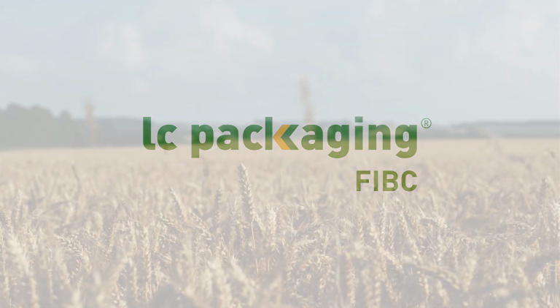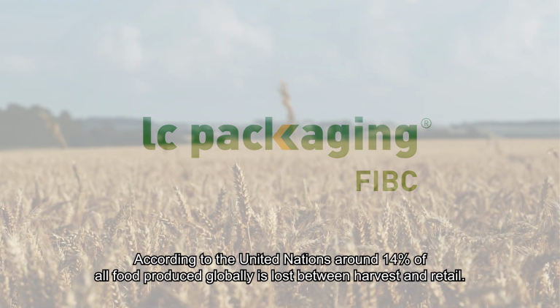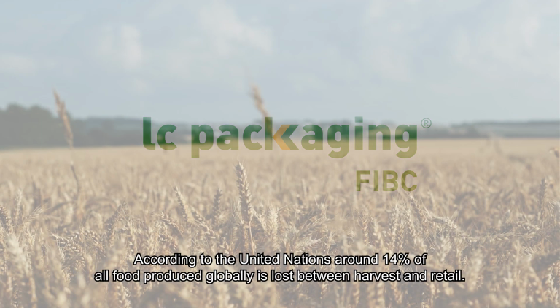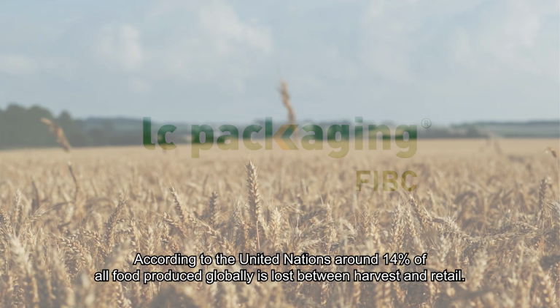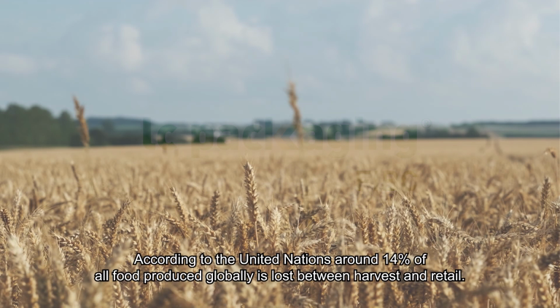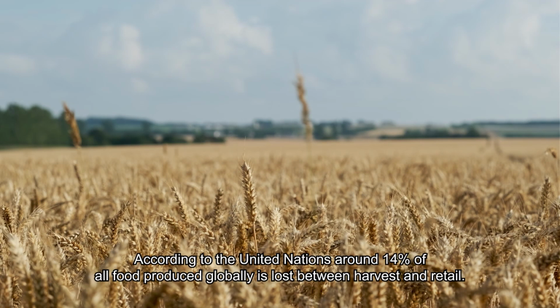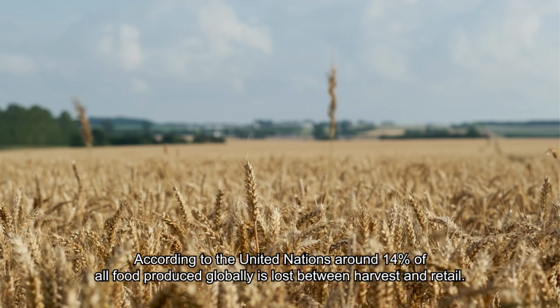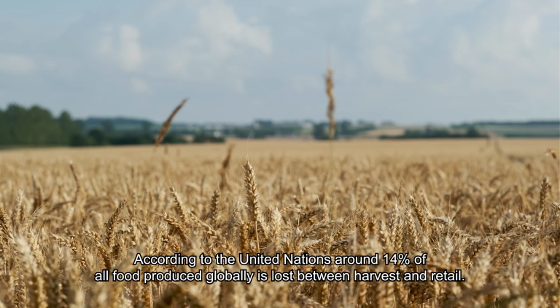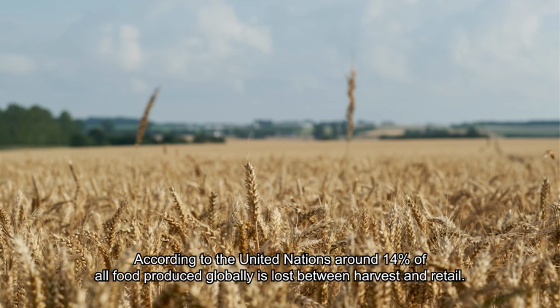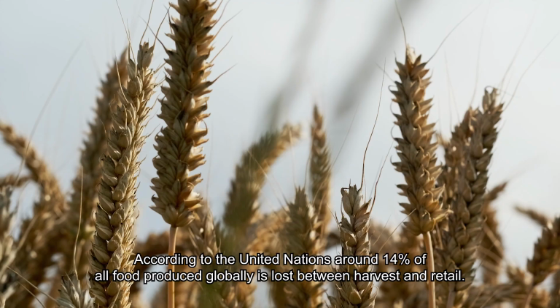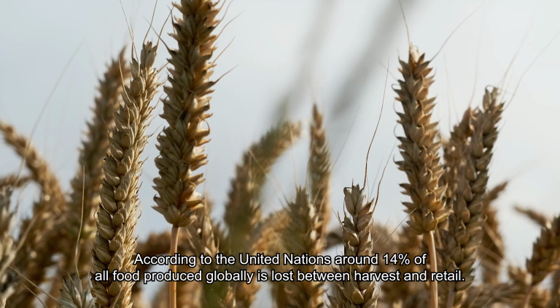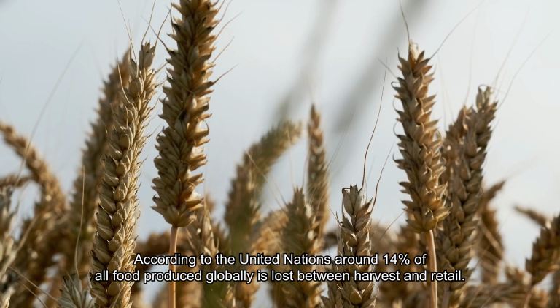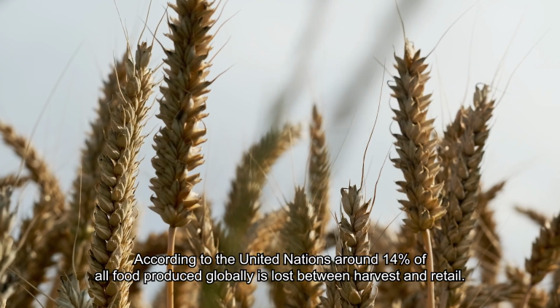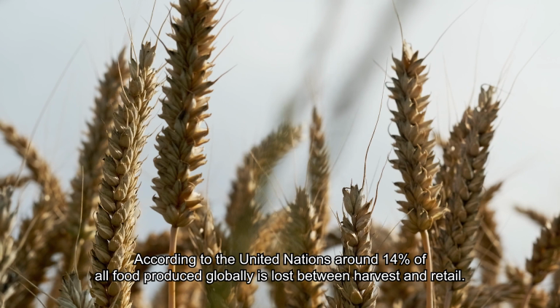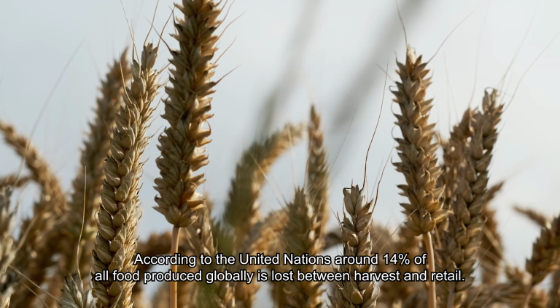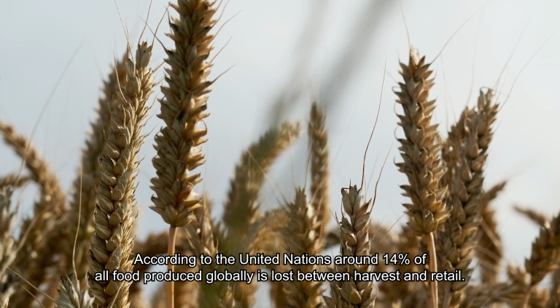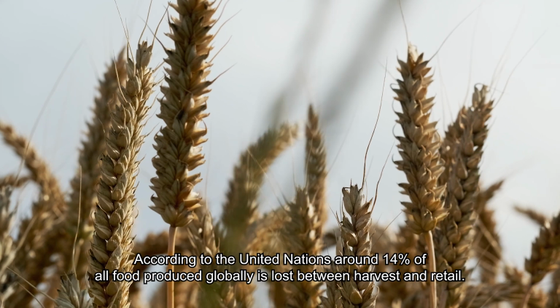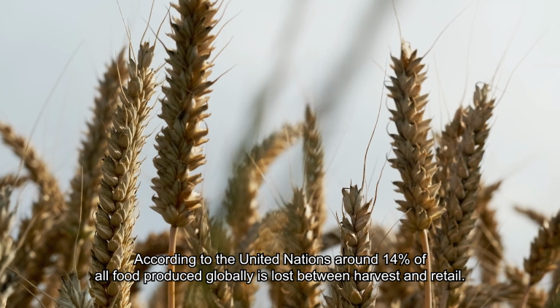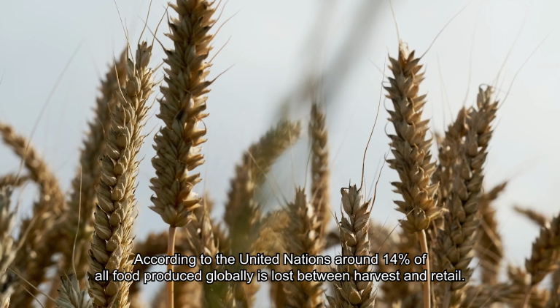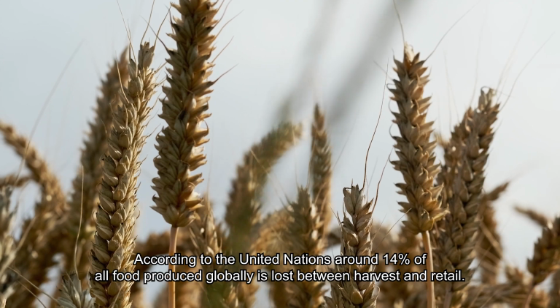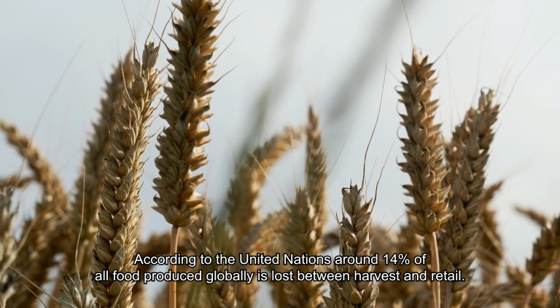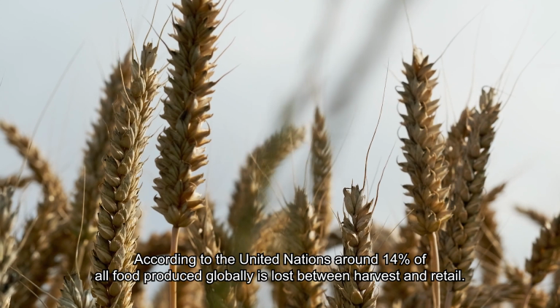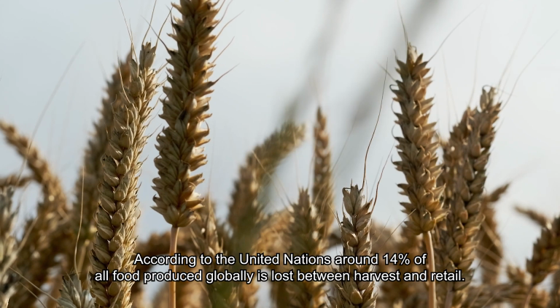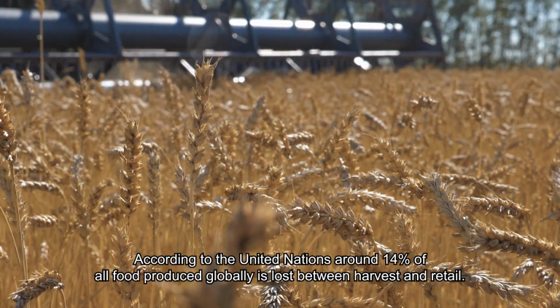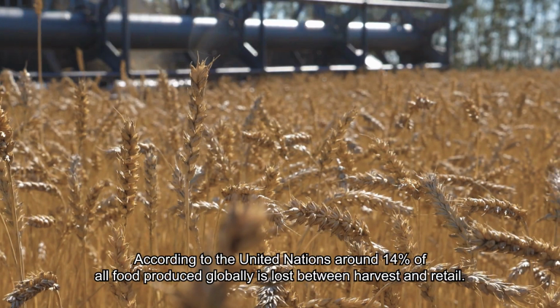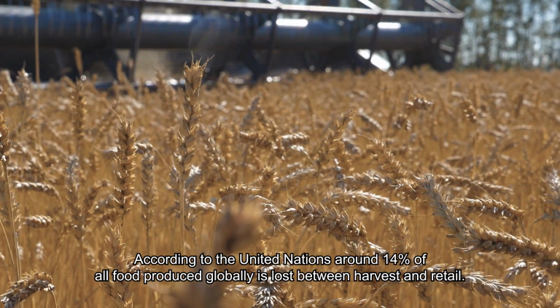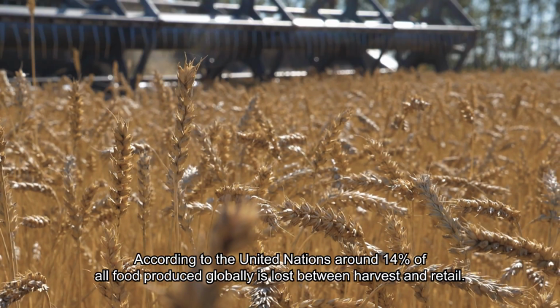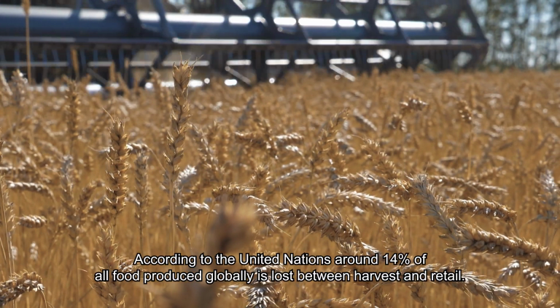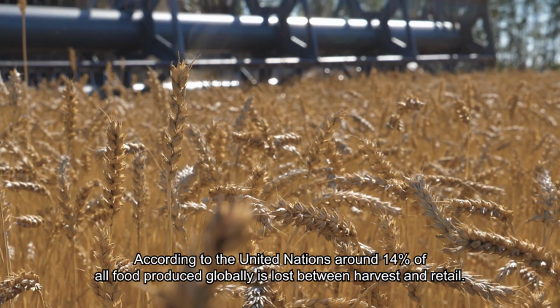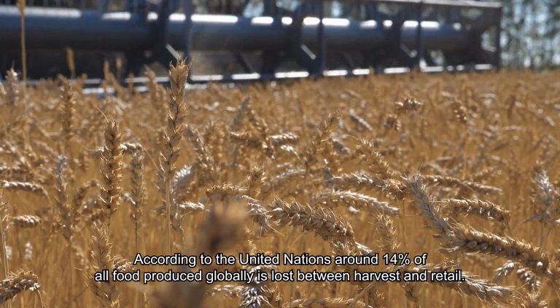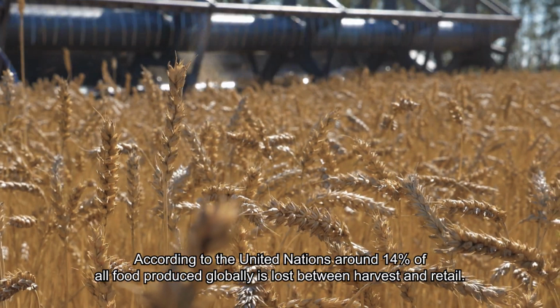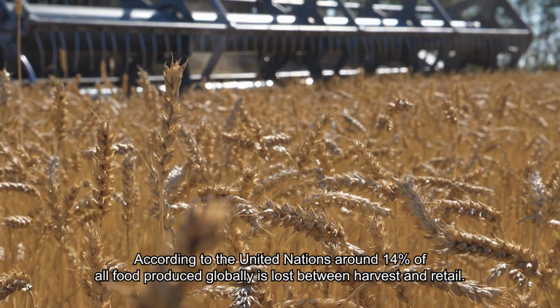According to the United Nations, around 14% of all food produced globally is lost between harvest and retail.